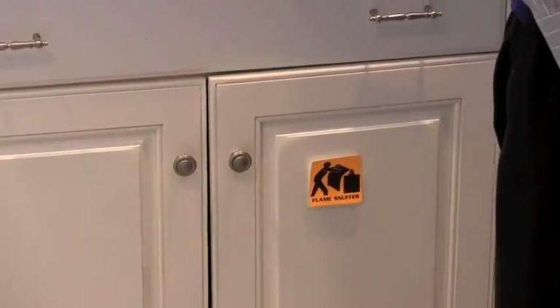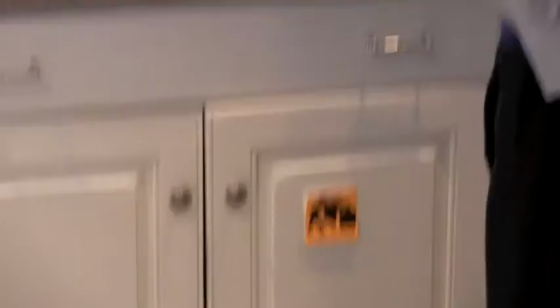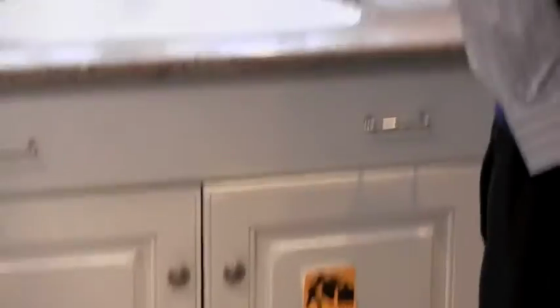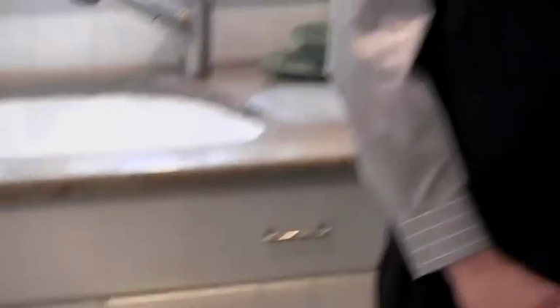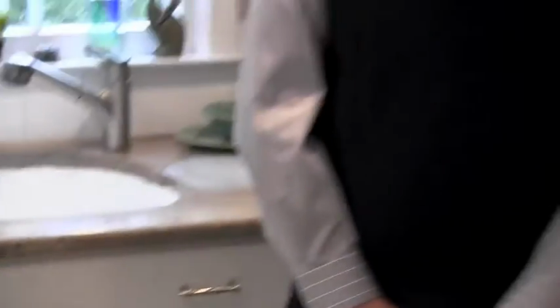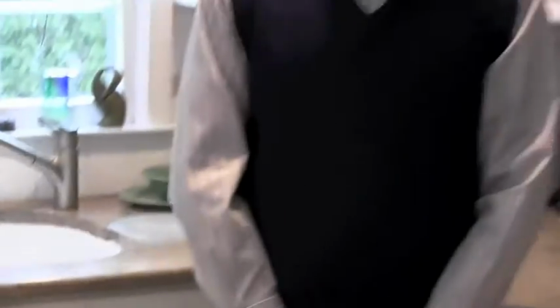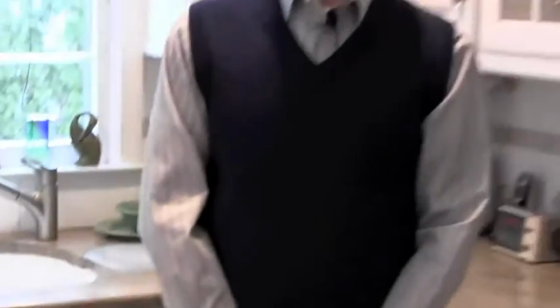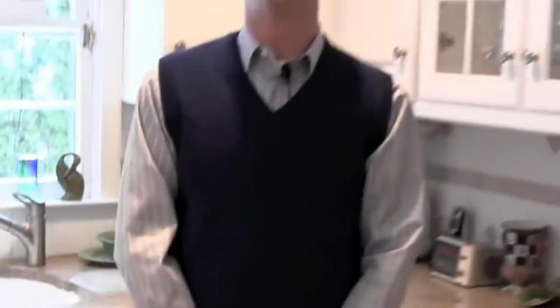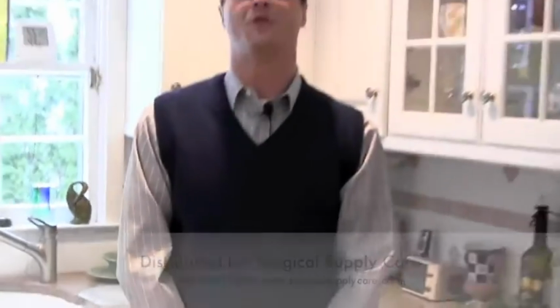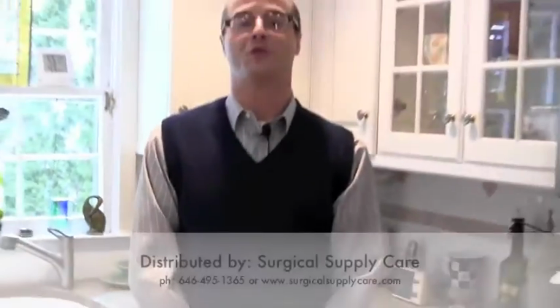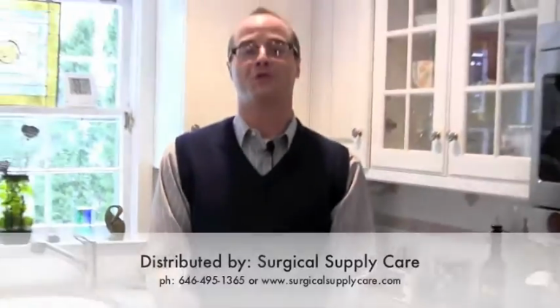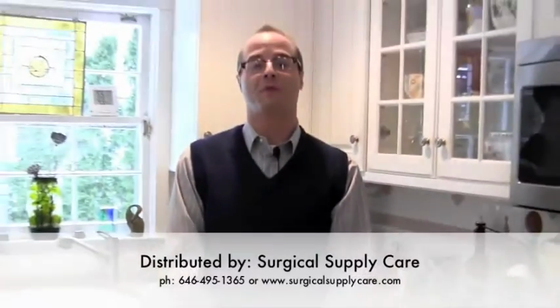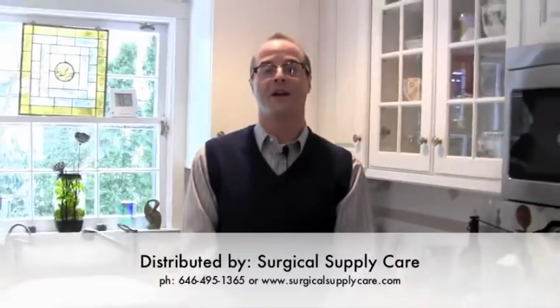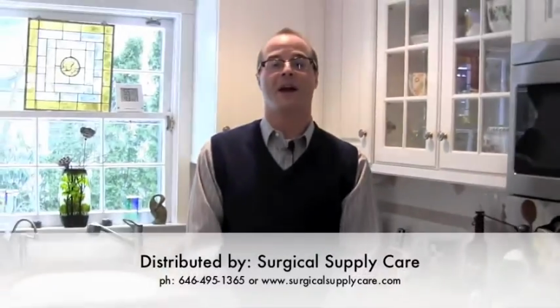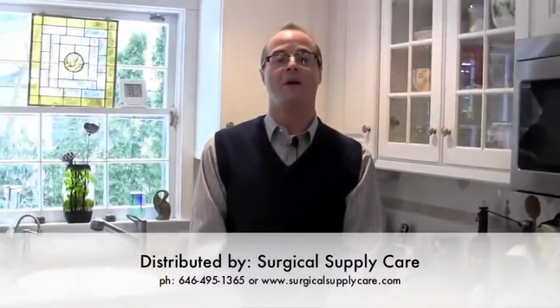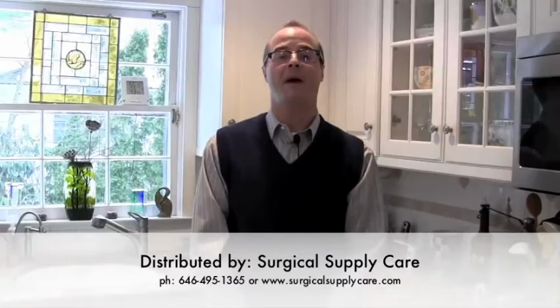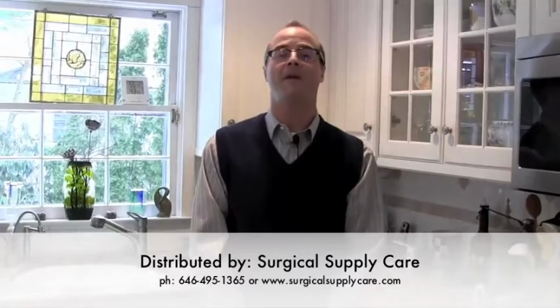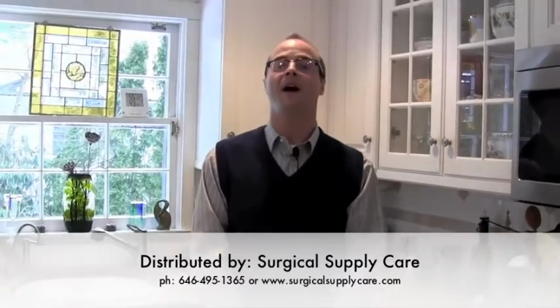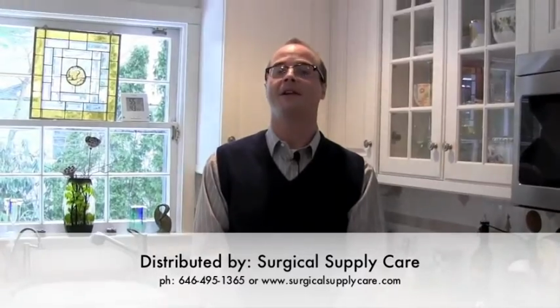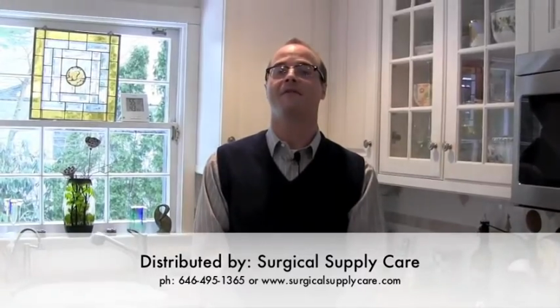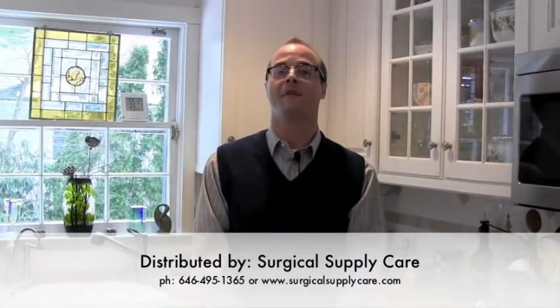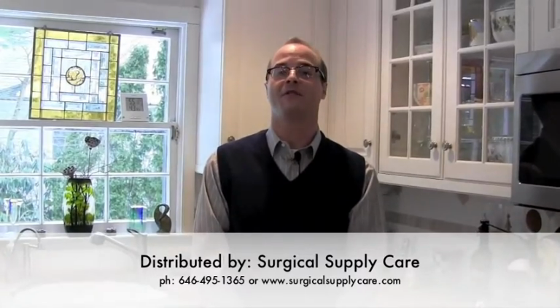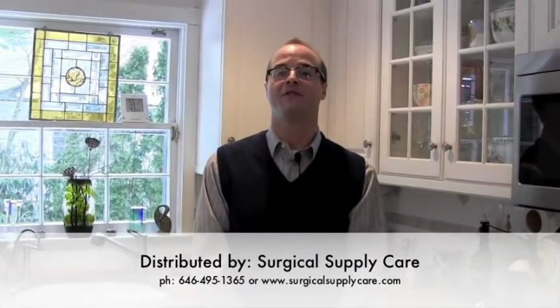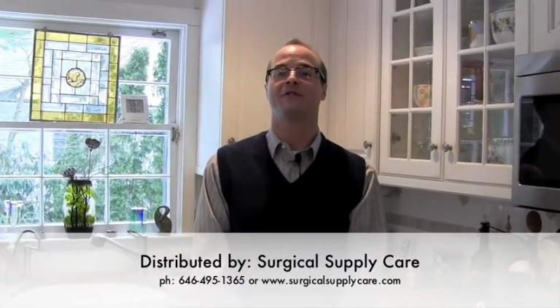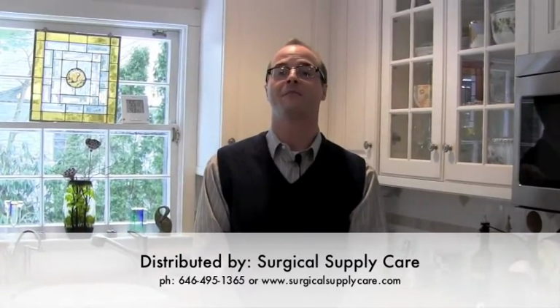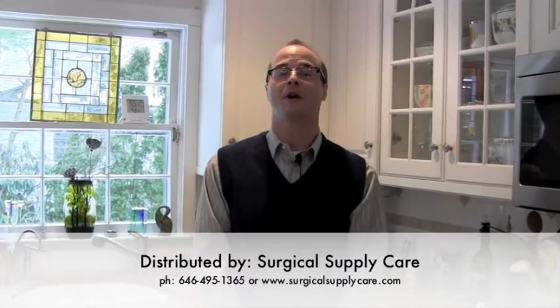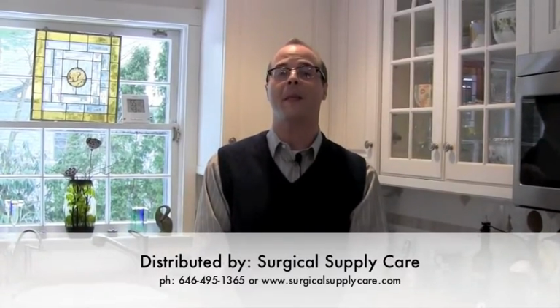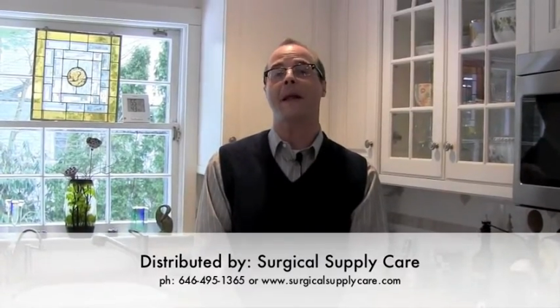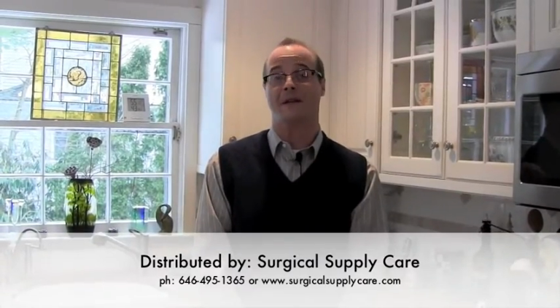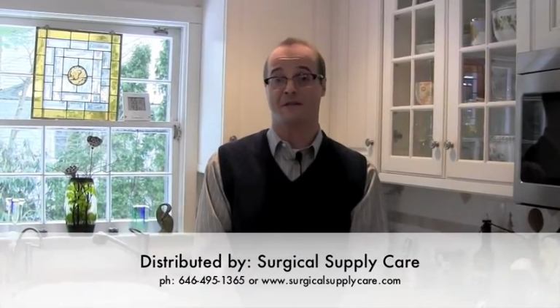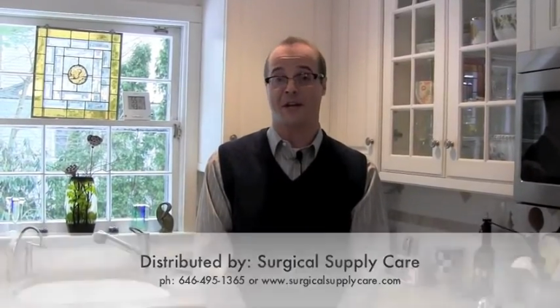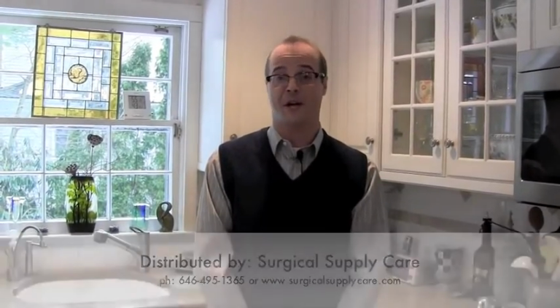It is available from Surgical Supply Care, and the contact information is listed below at the end of this video.